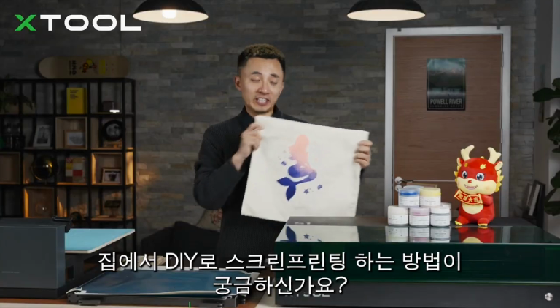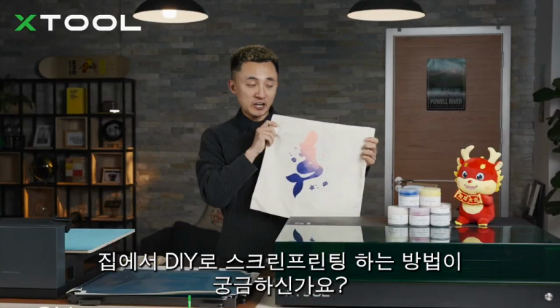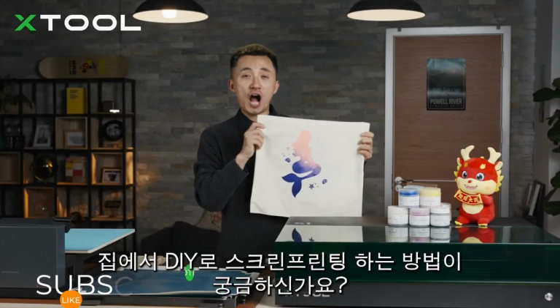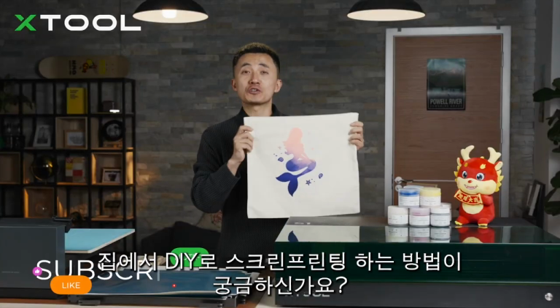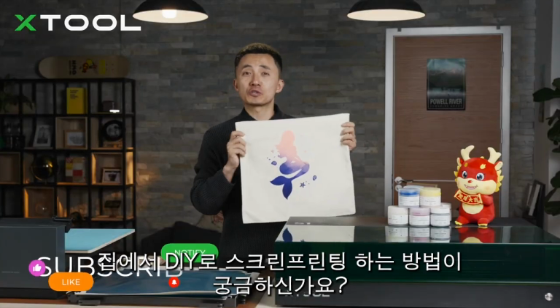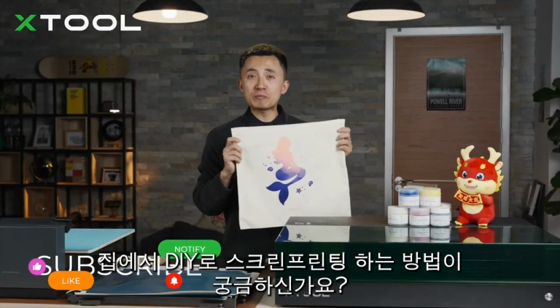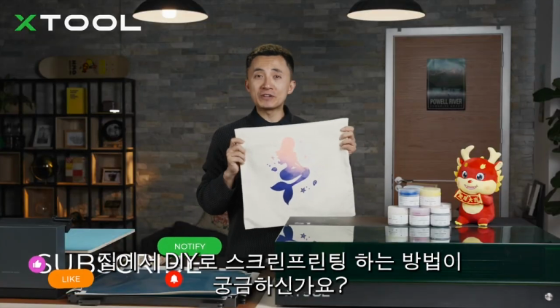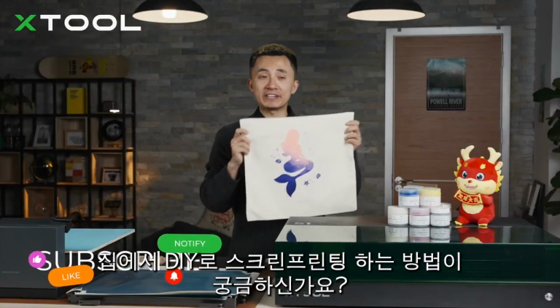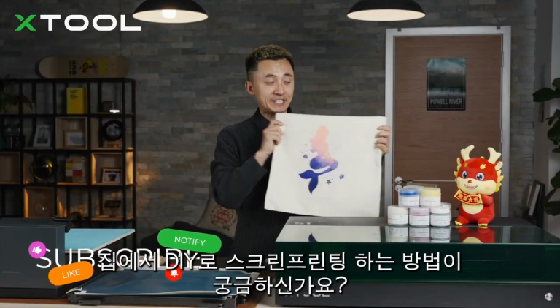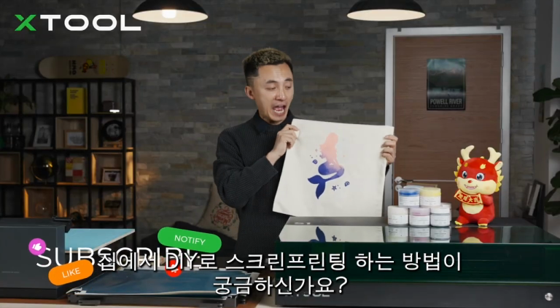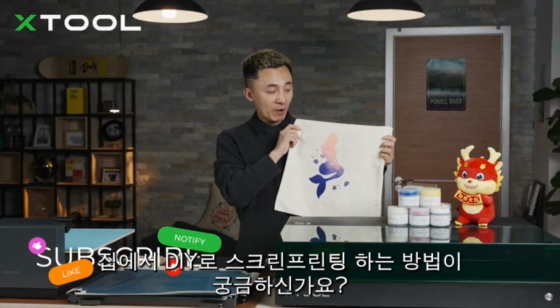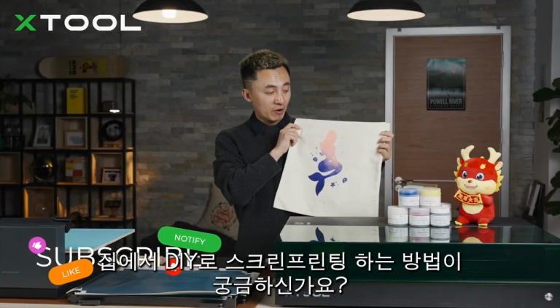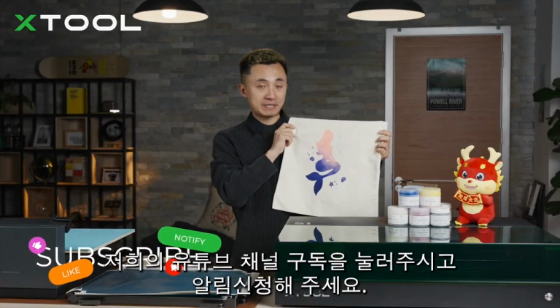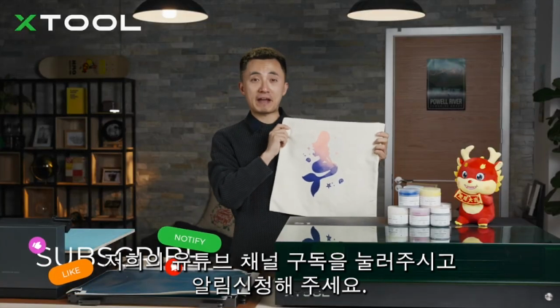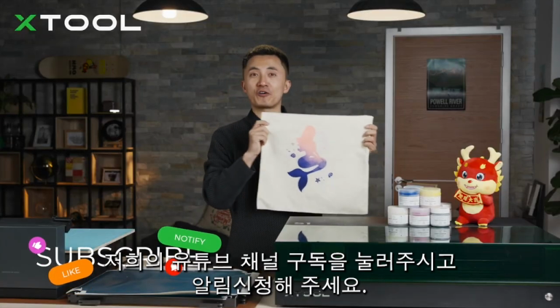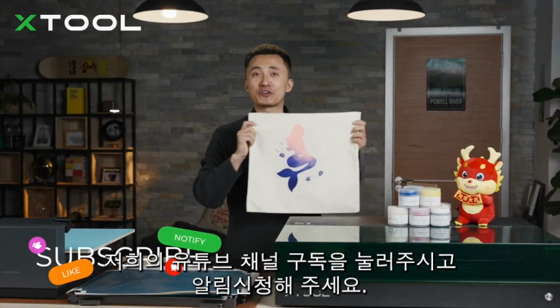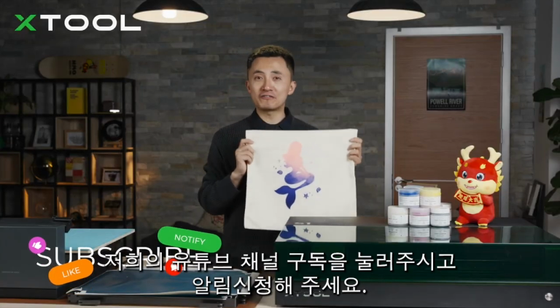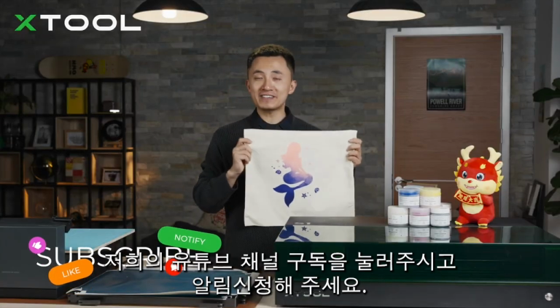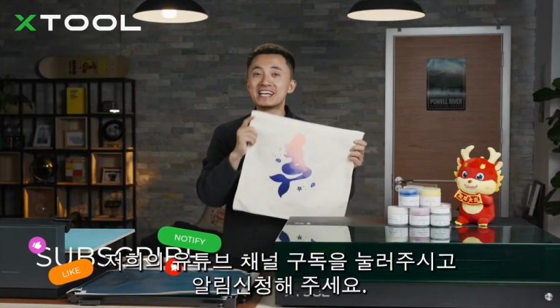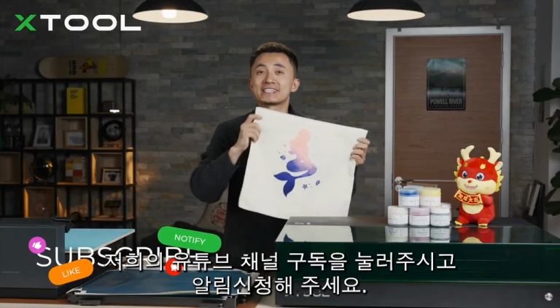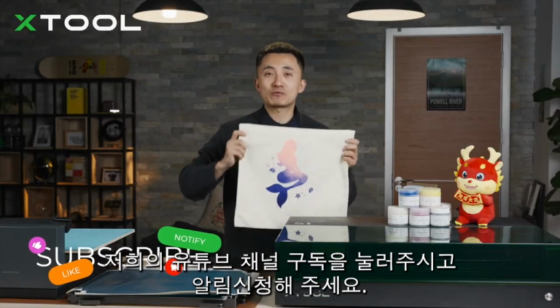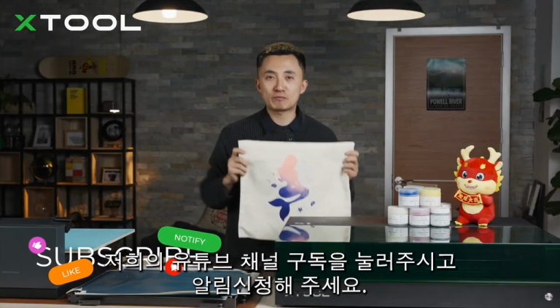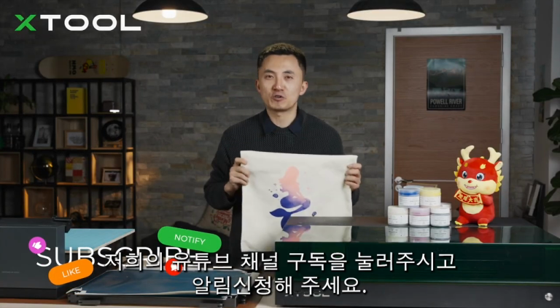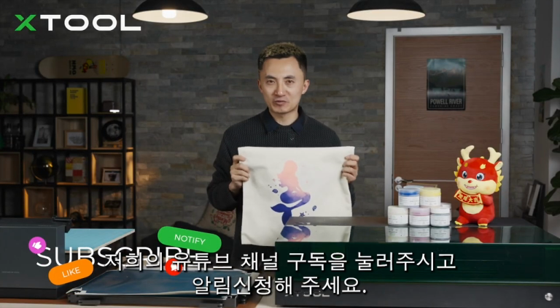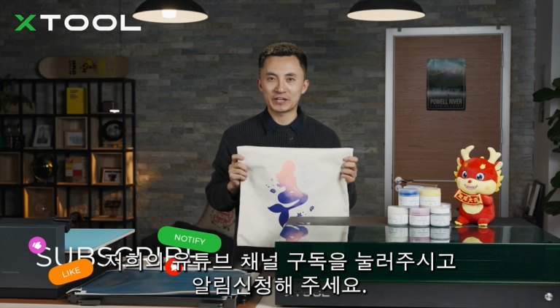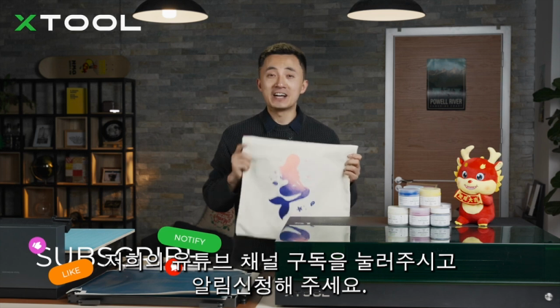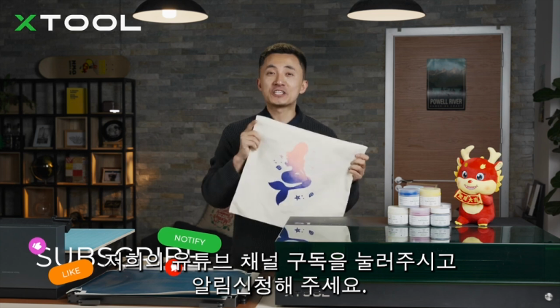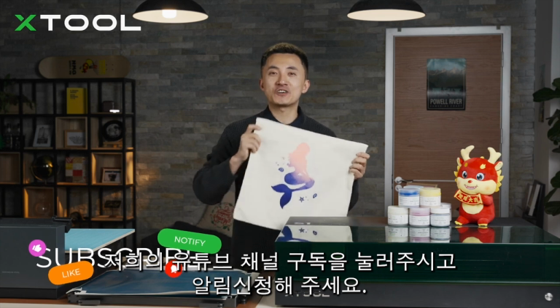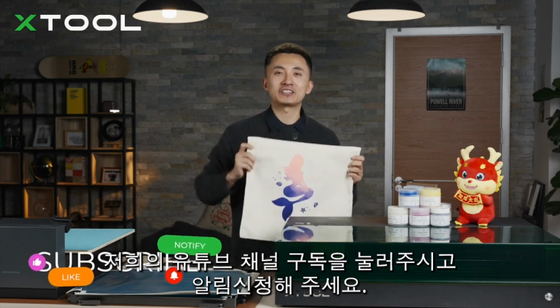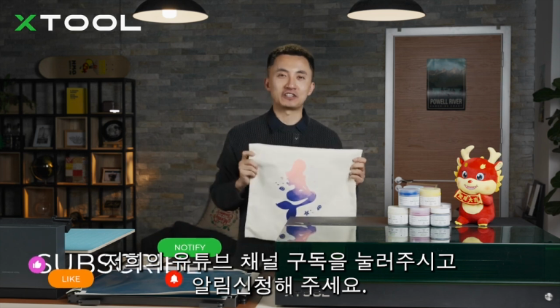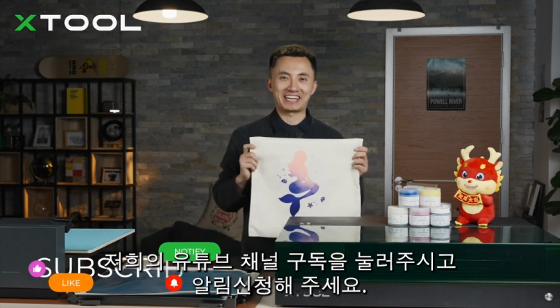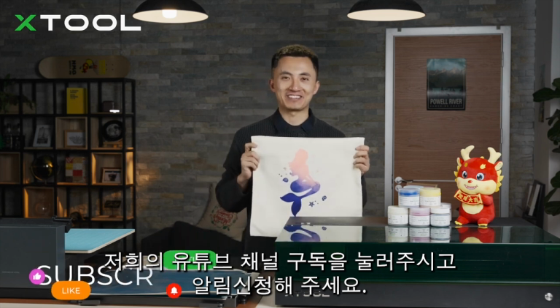Want to learn how to screen print a DIY canvas bag for your girlfriend? Subscribe to our YouTube channel and turn on notifications.